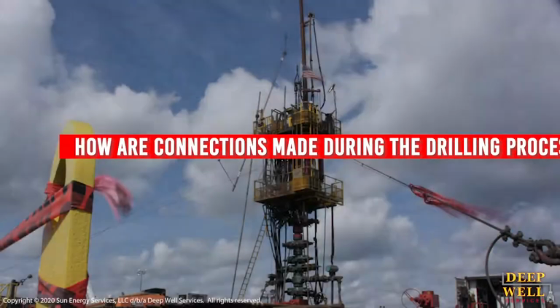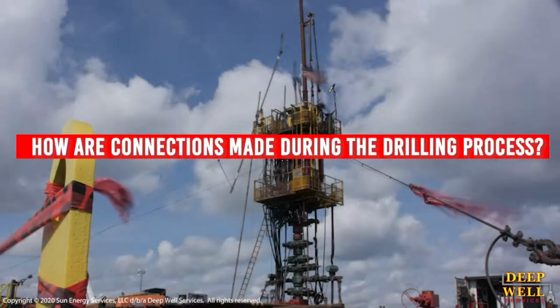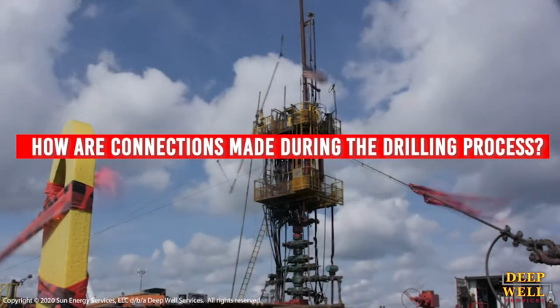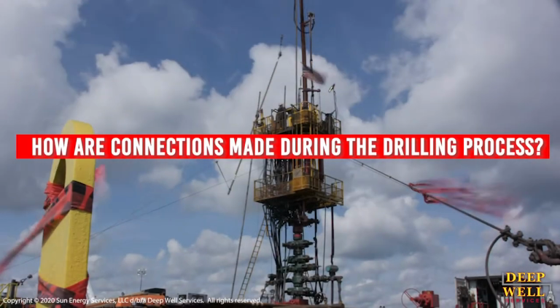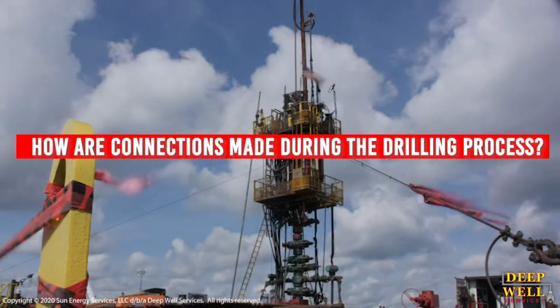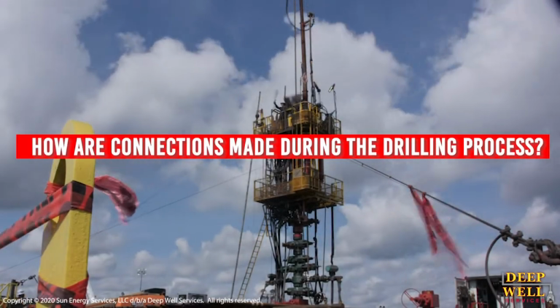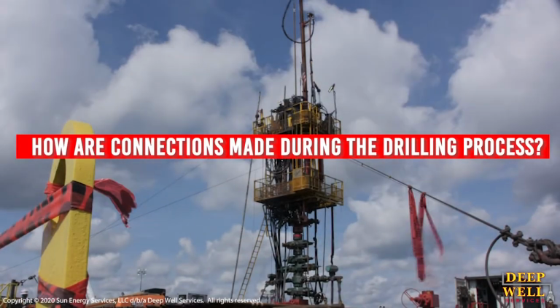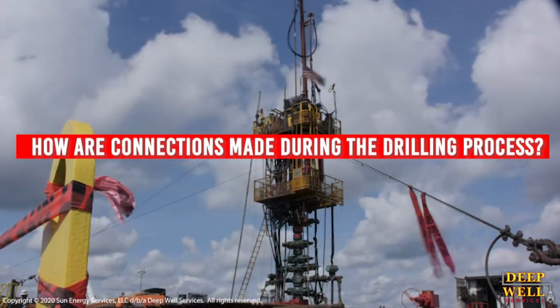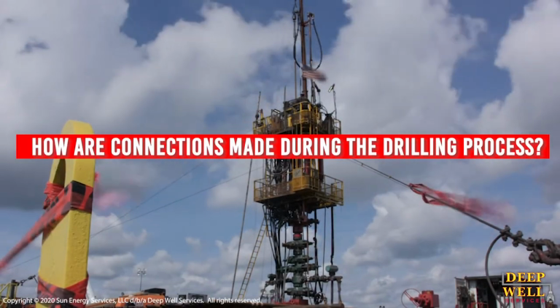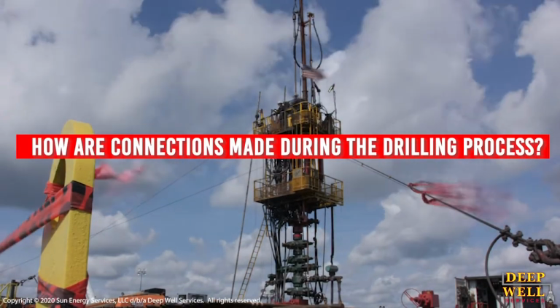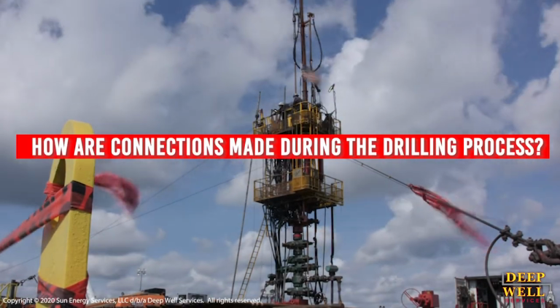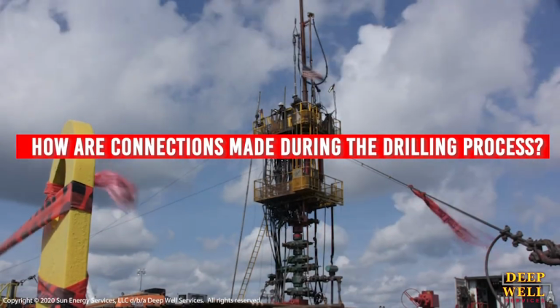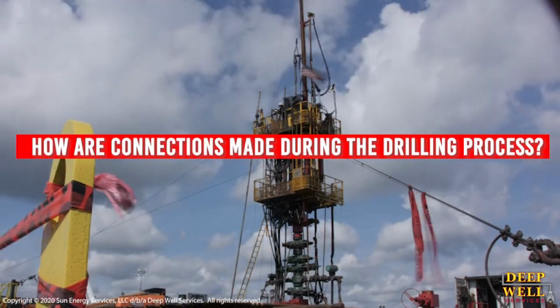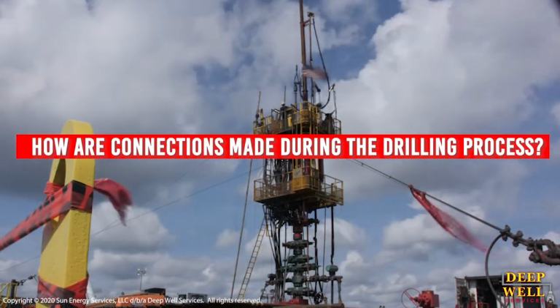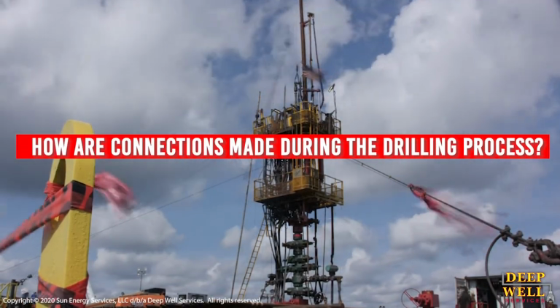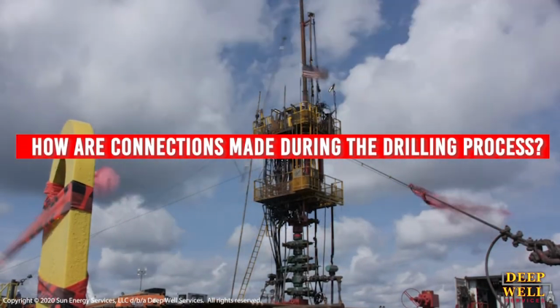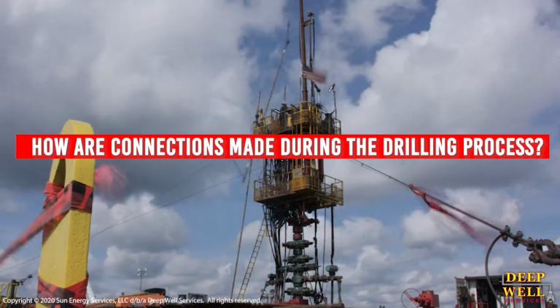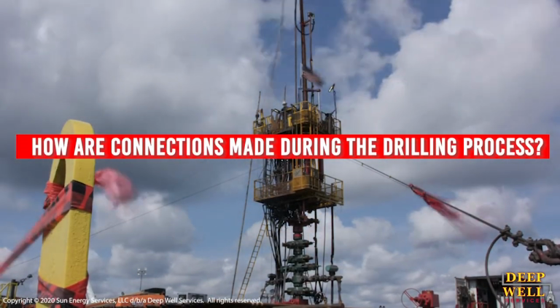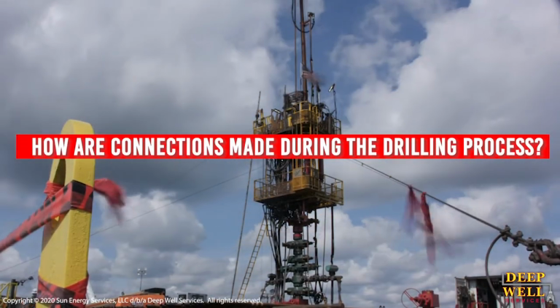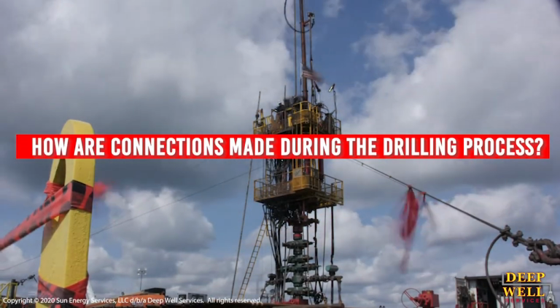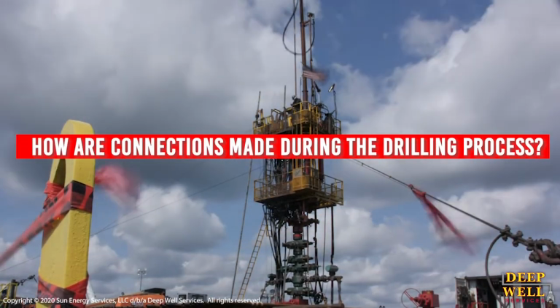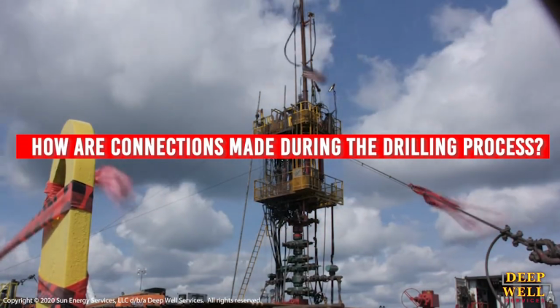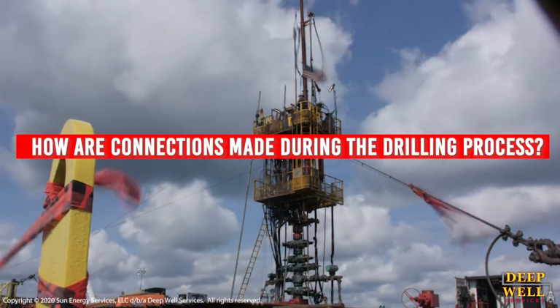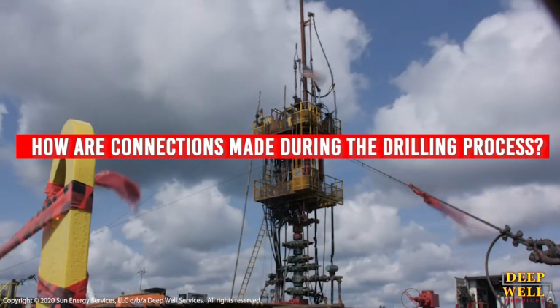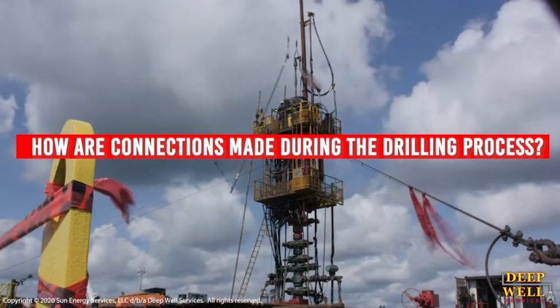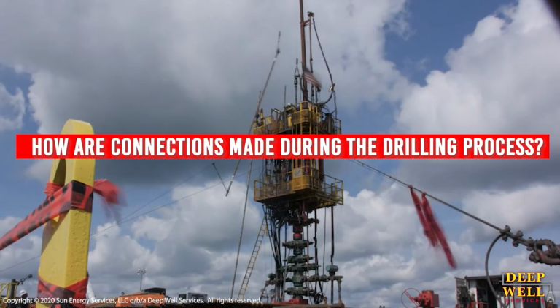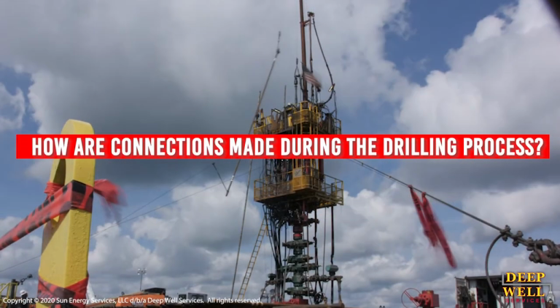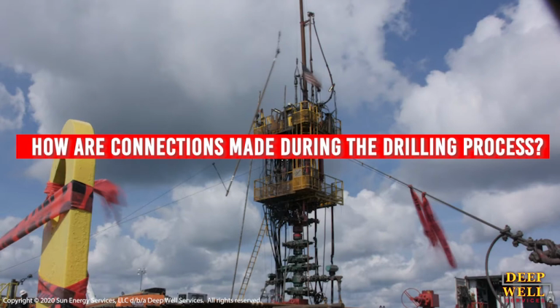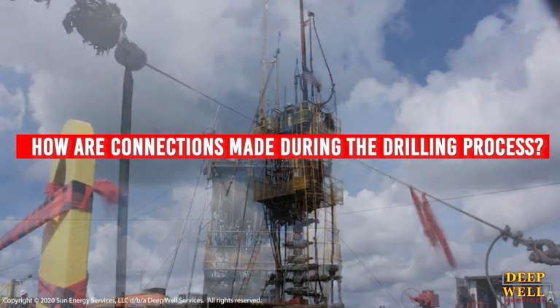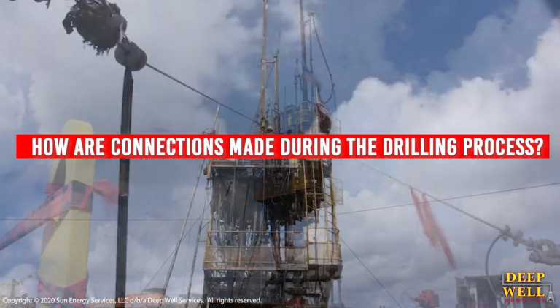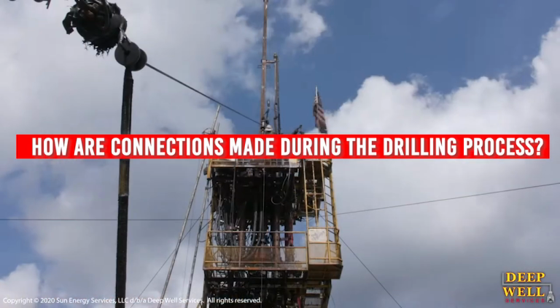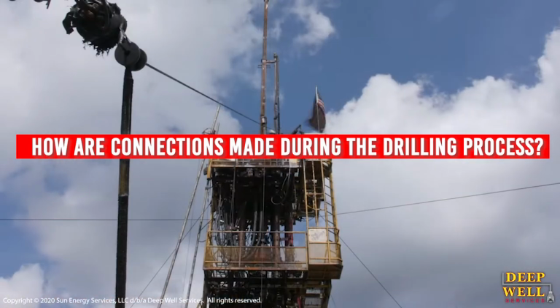In this video, our experts will explain how connections are made during the drilling process.